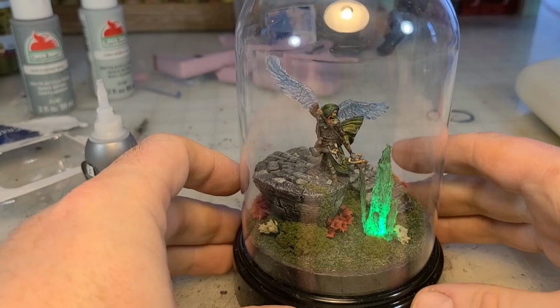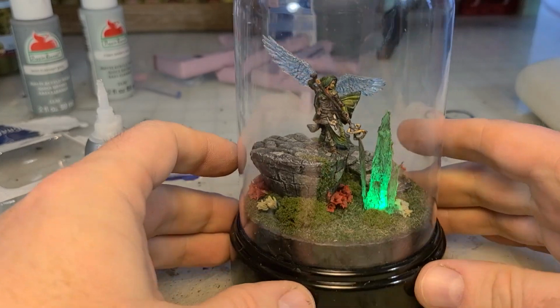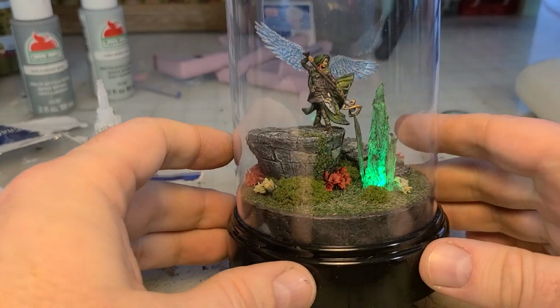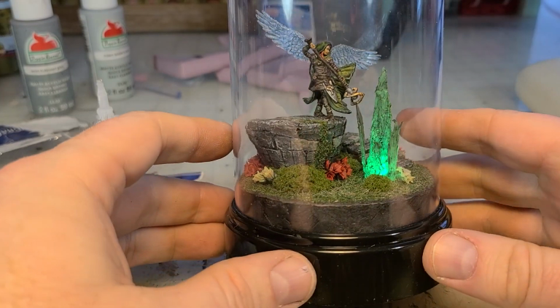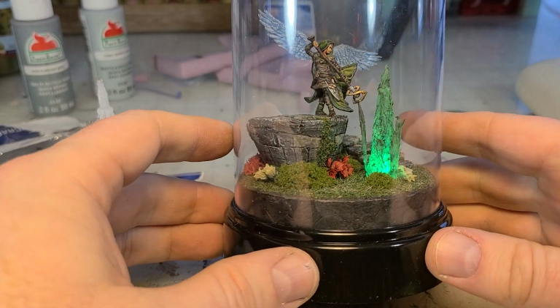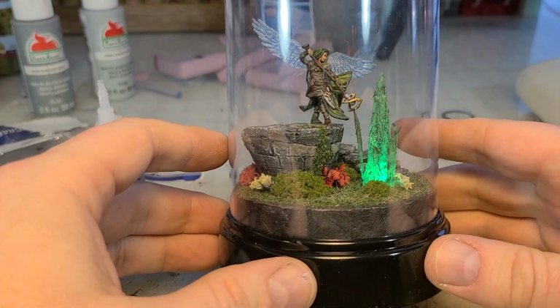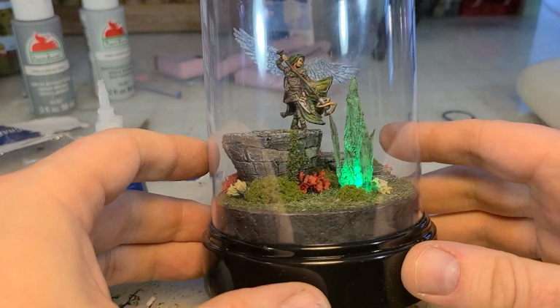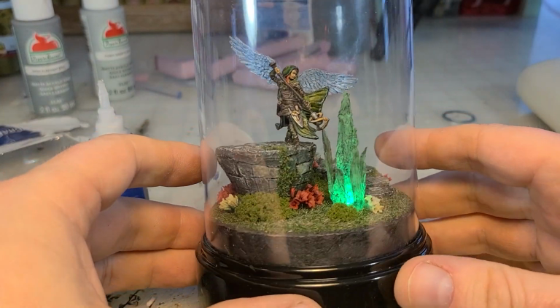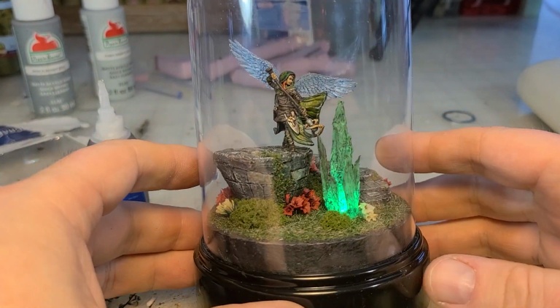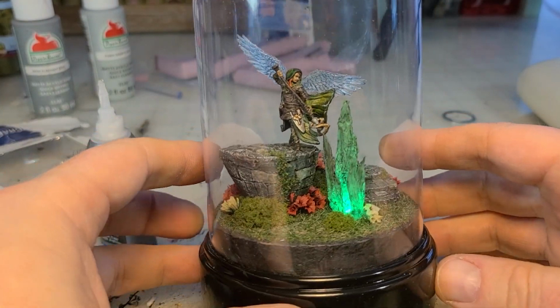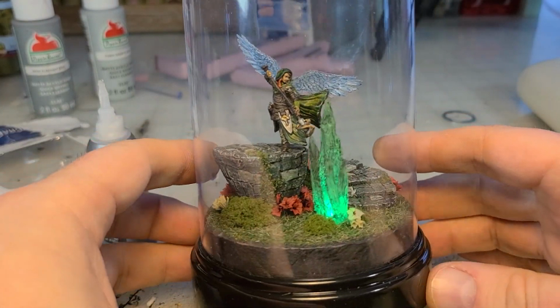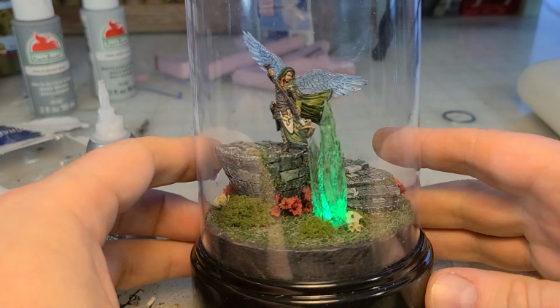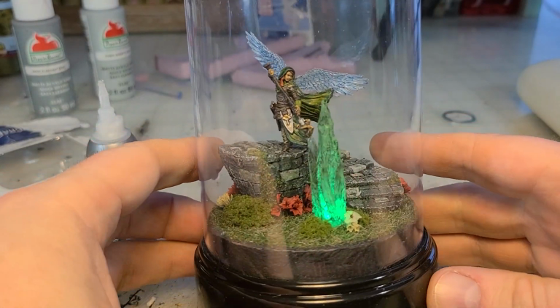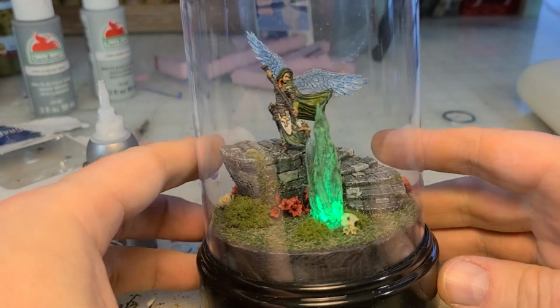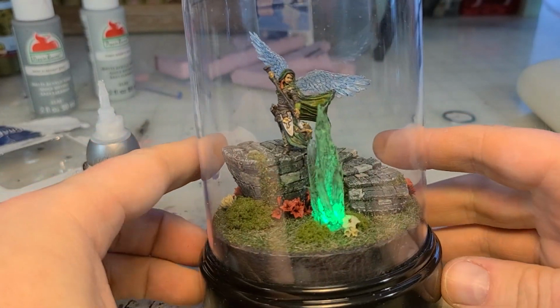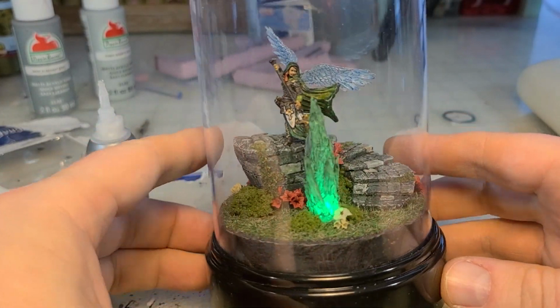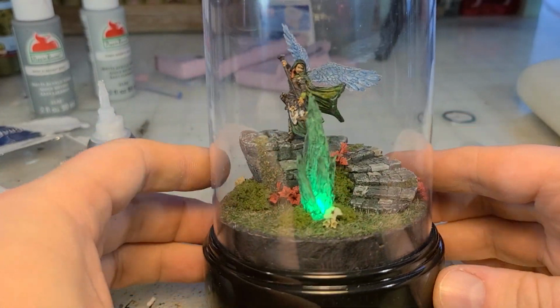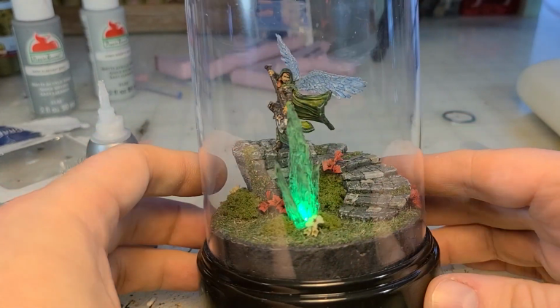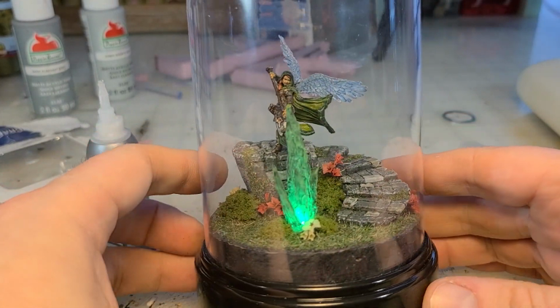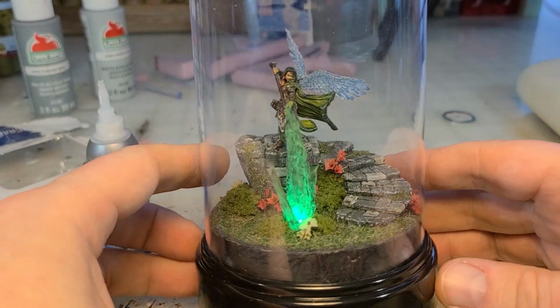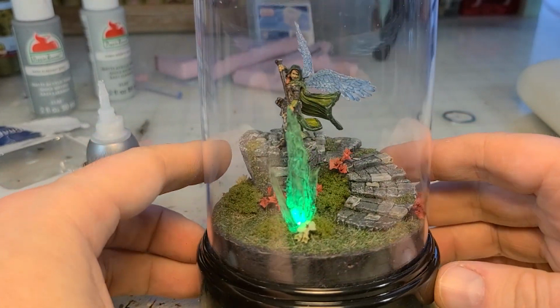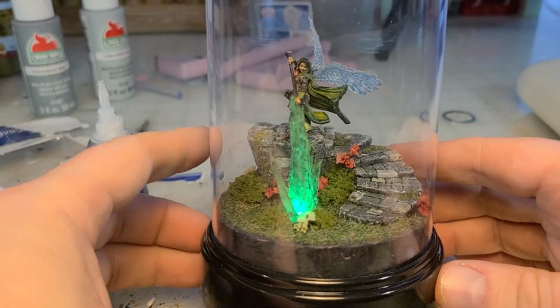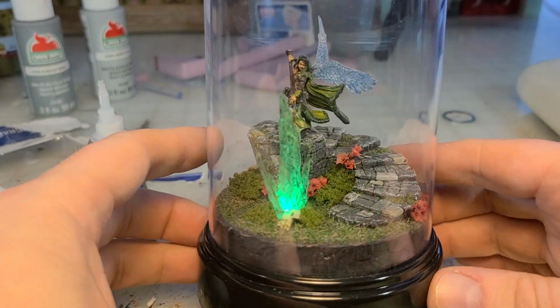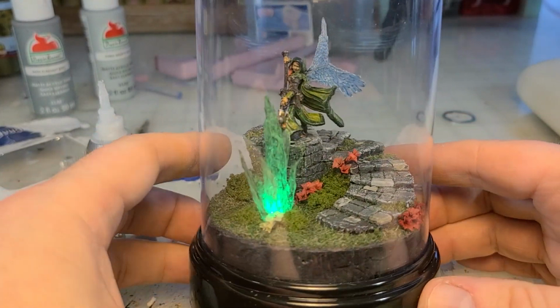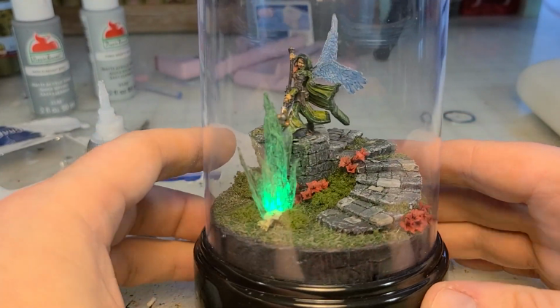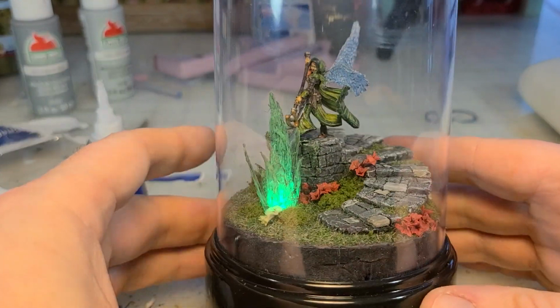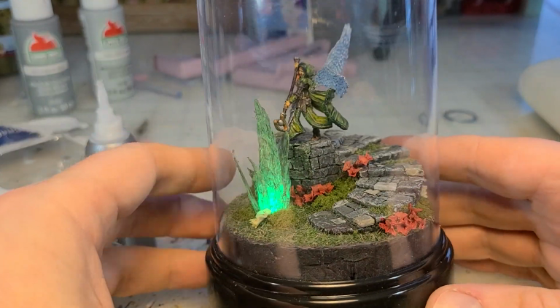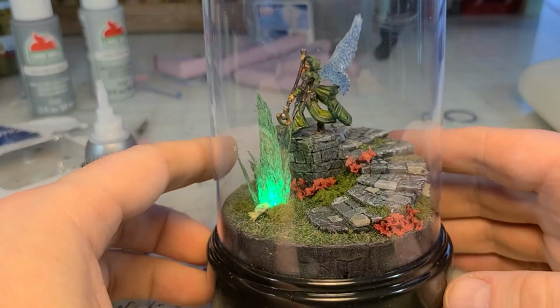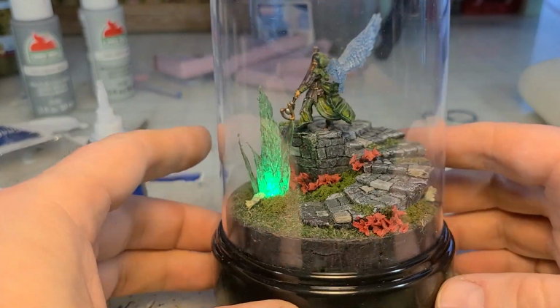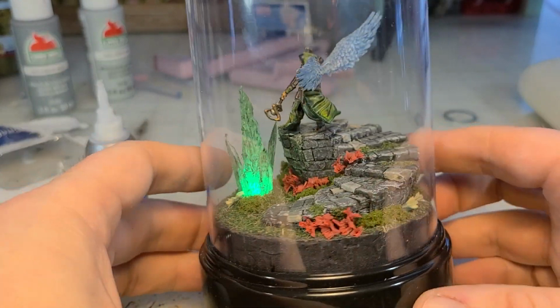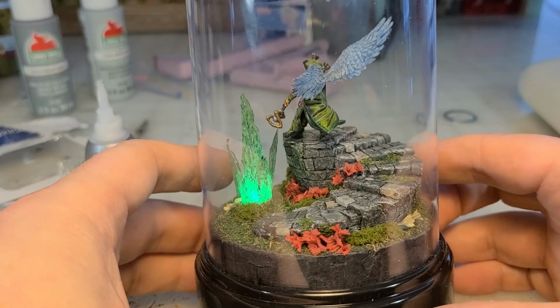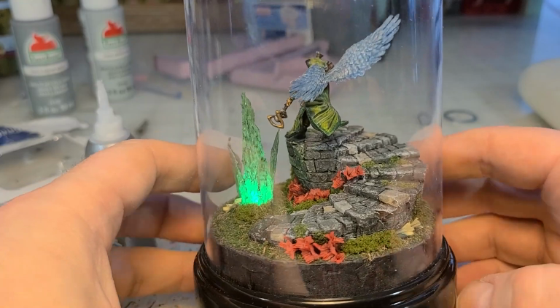Hey there, Internet. It's me, Broken Terrain. Happy Valentine's Day, everybody.